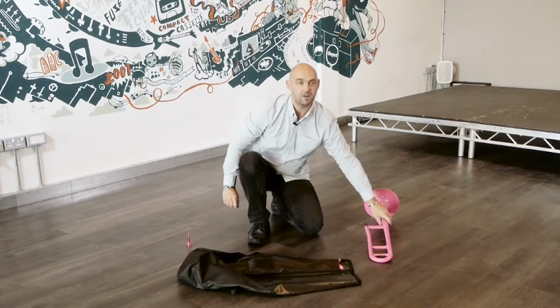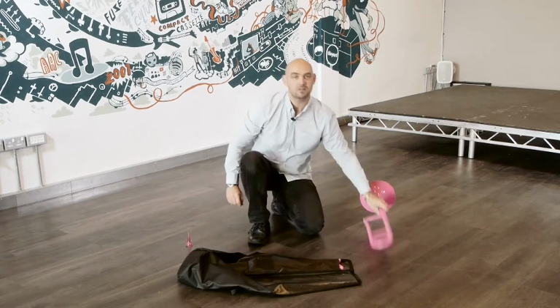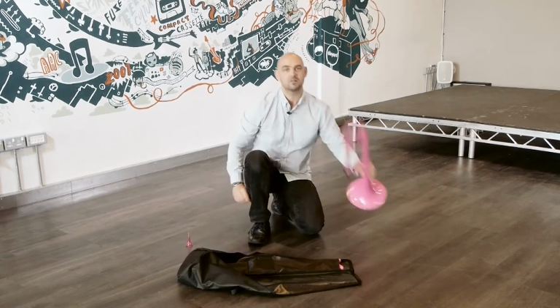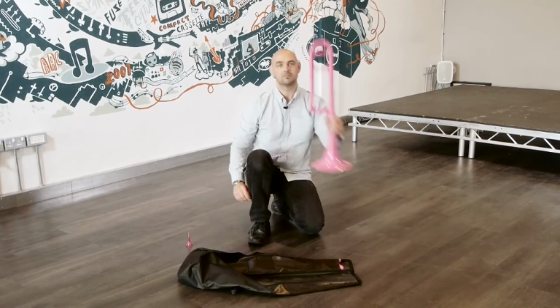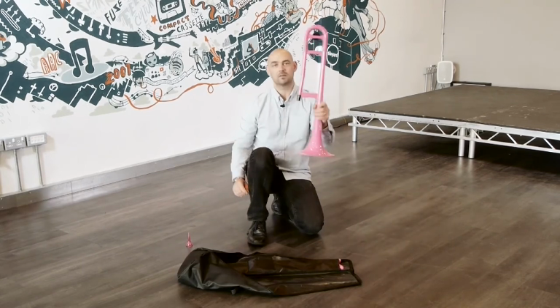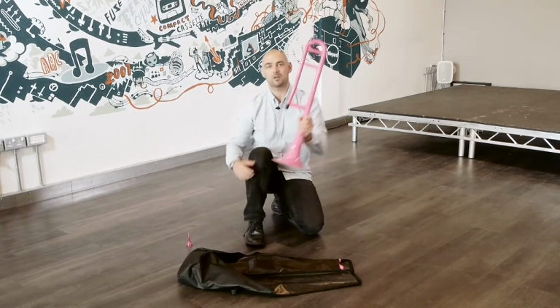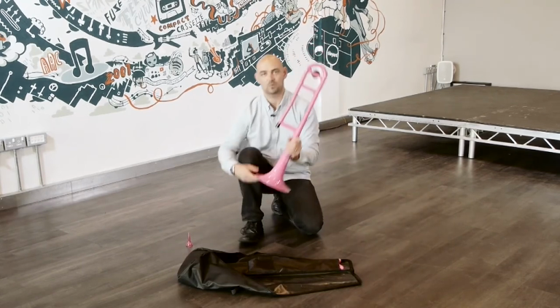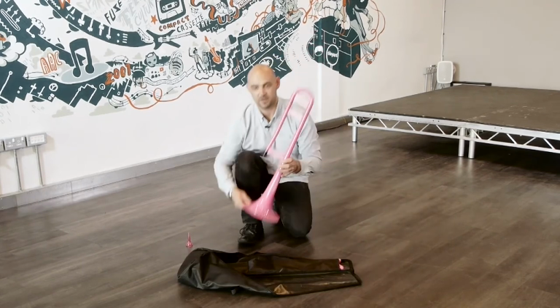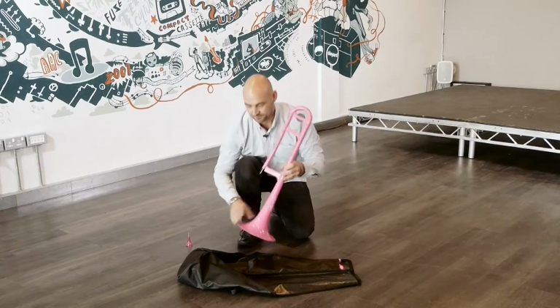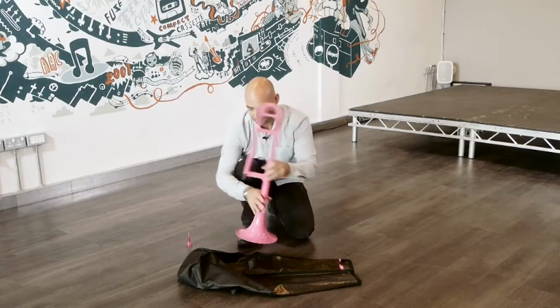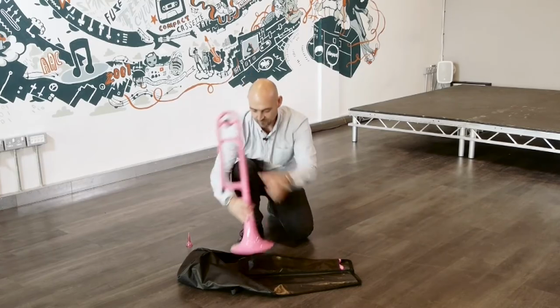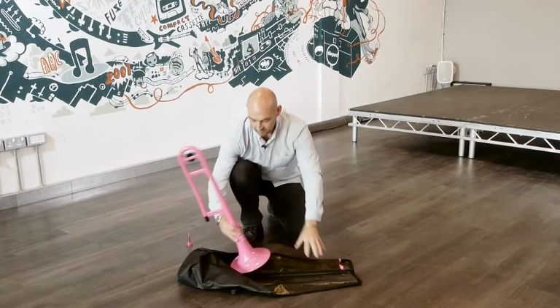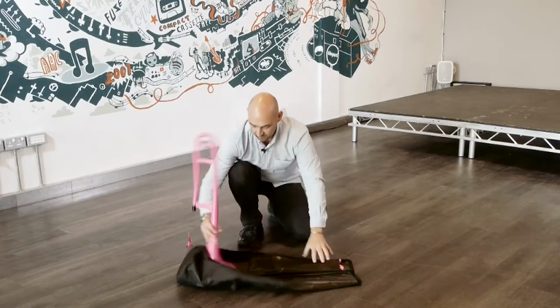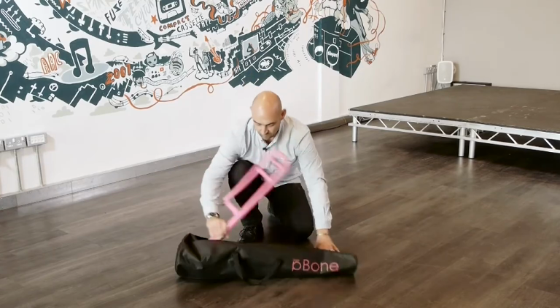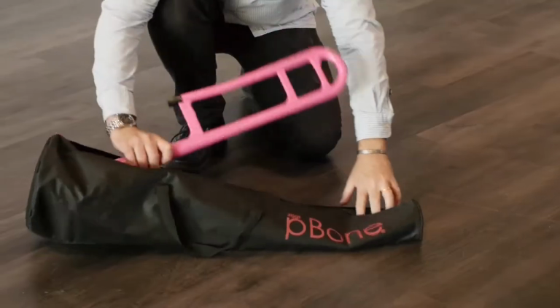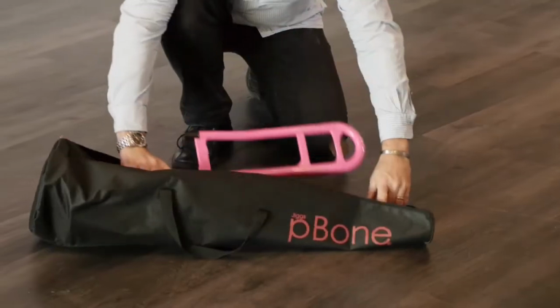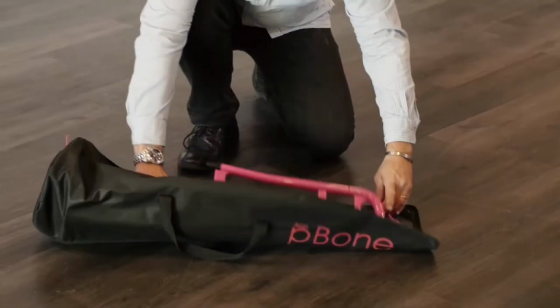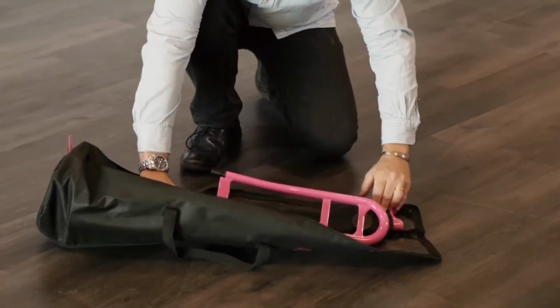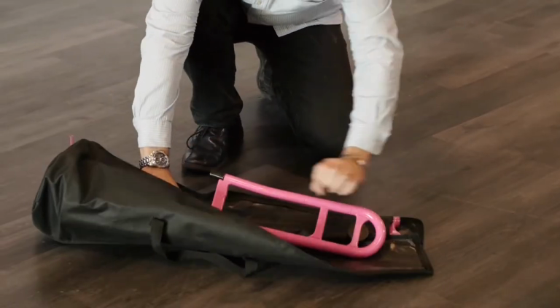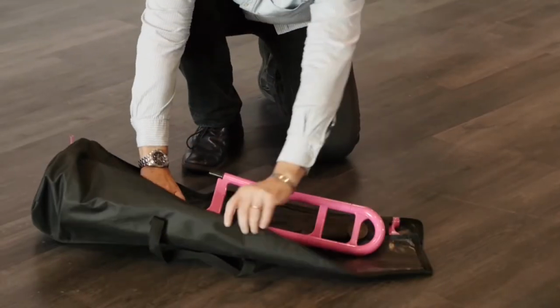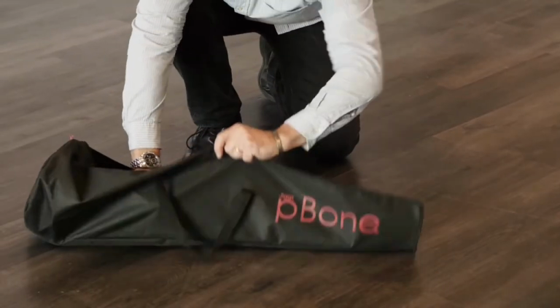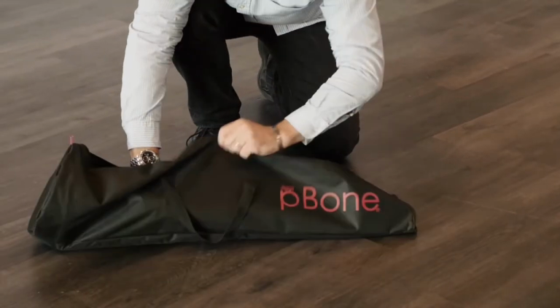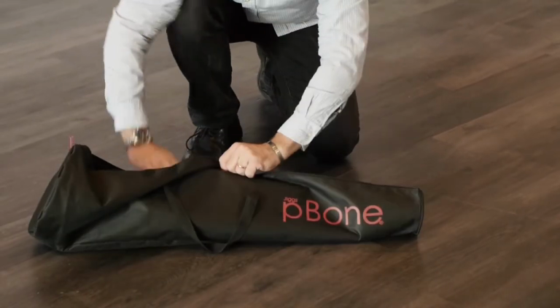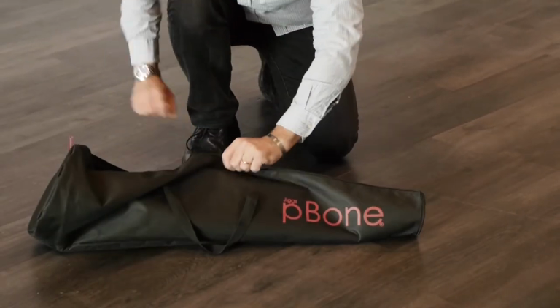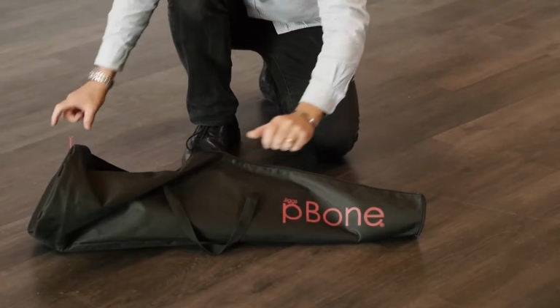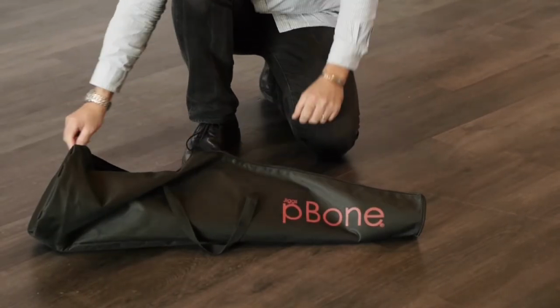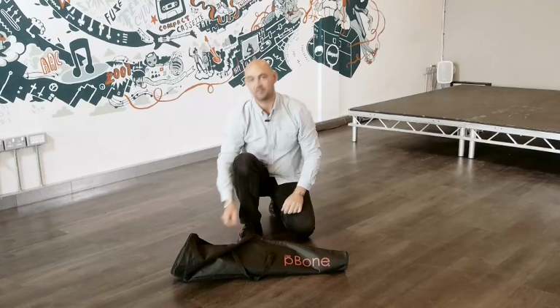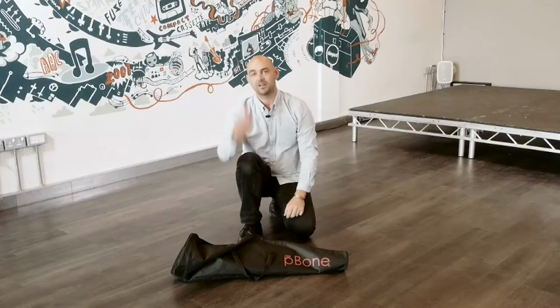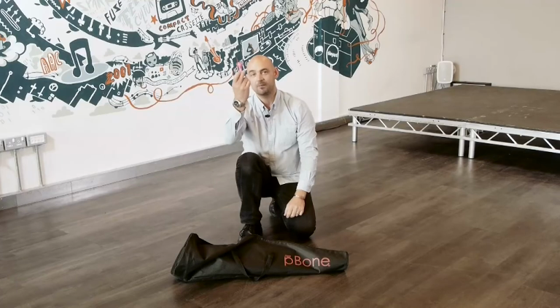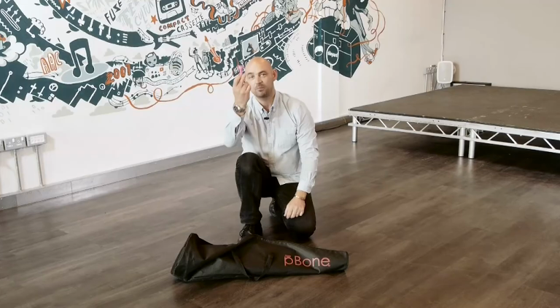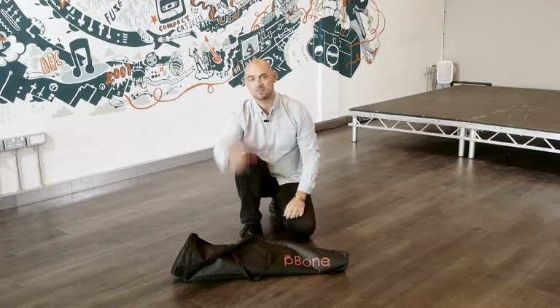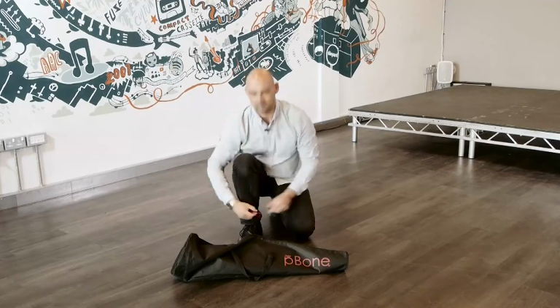Next, the bell goes away. And finally, the mouthpiece.